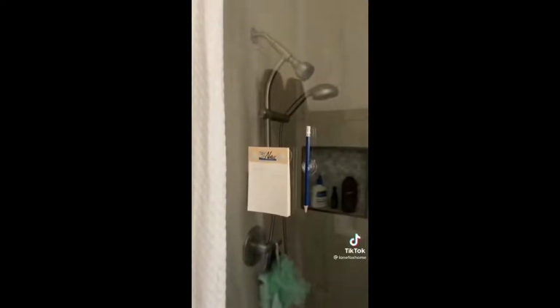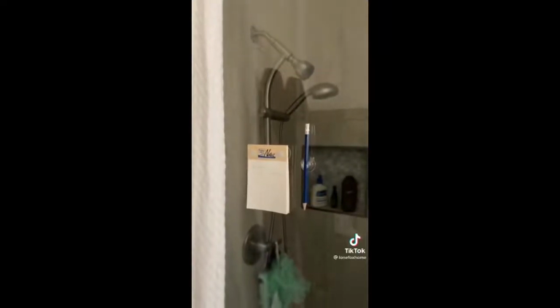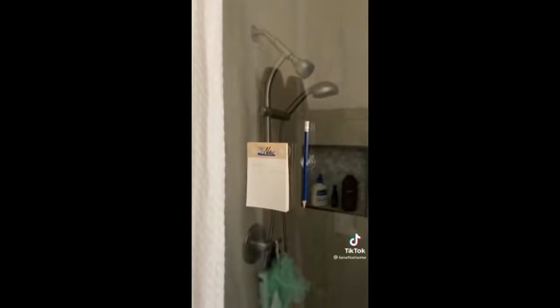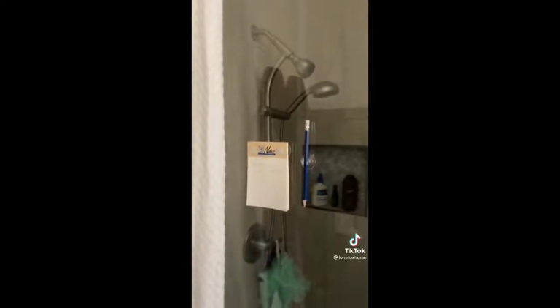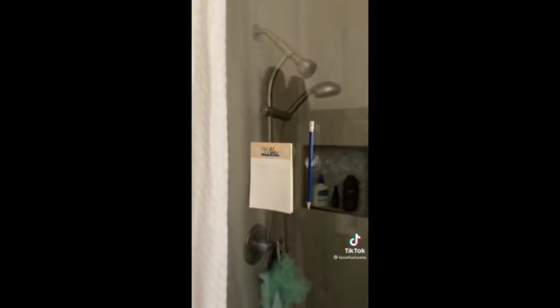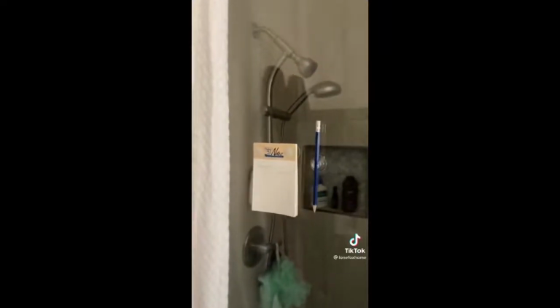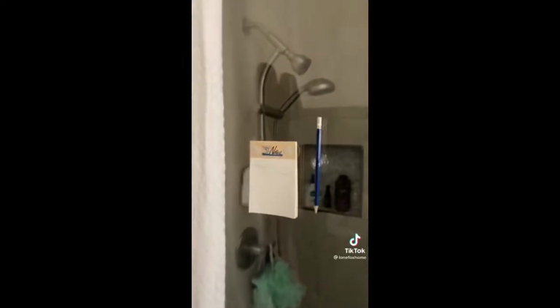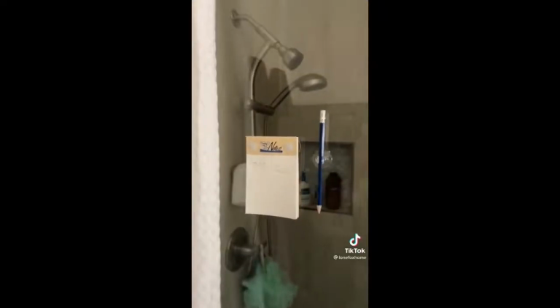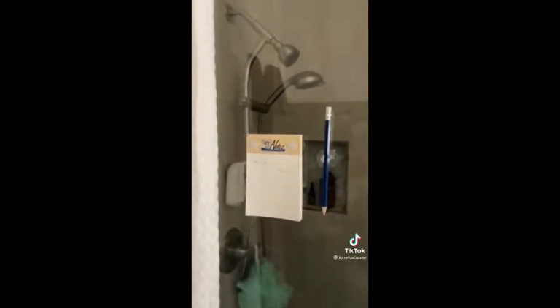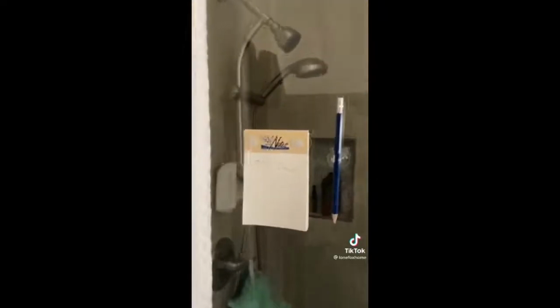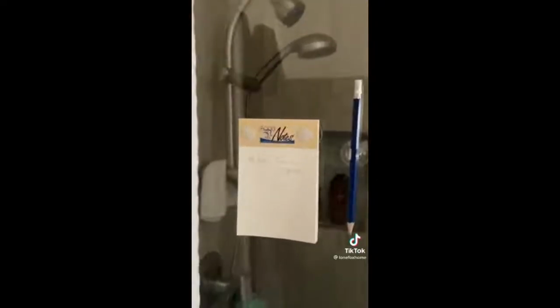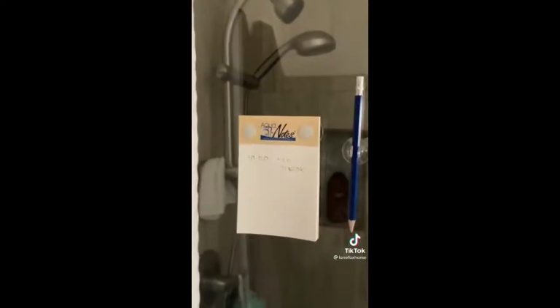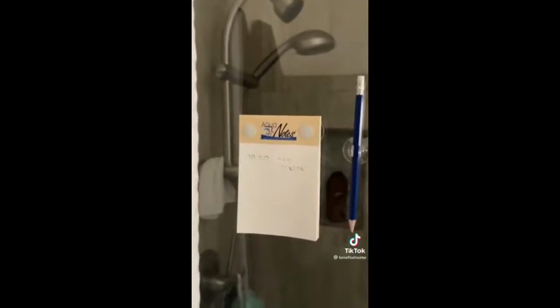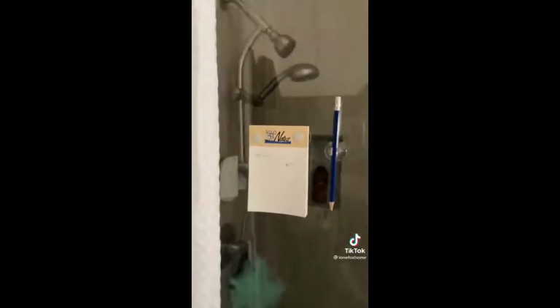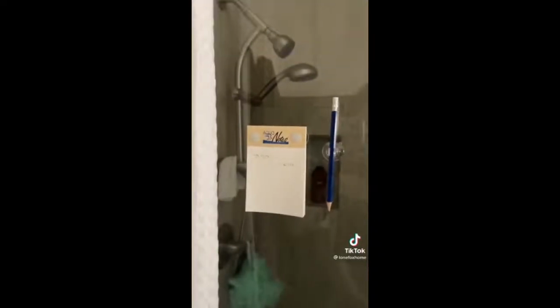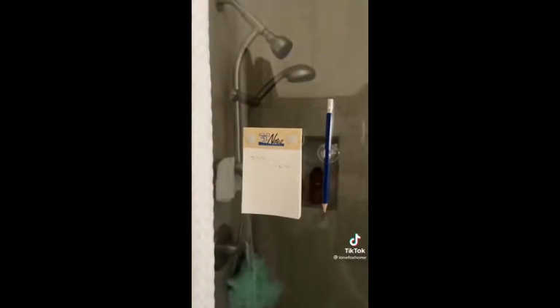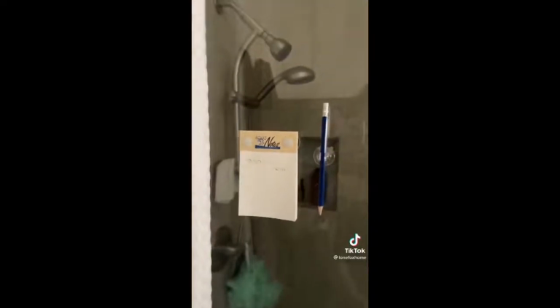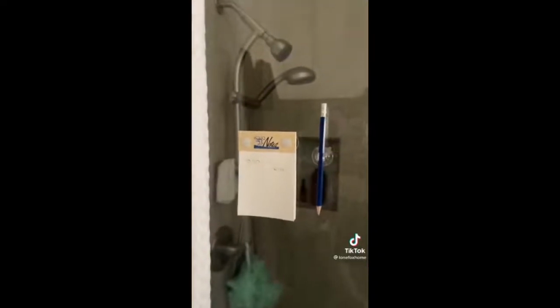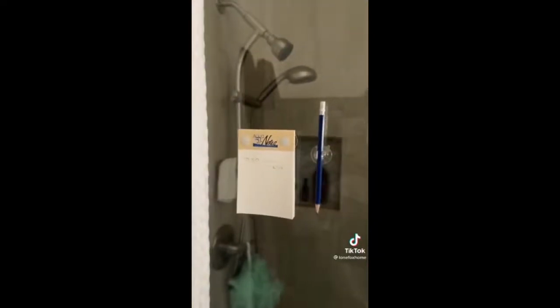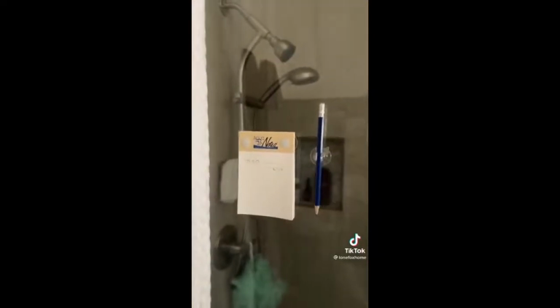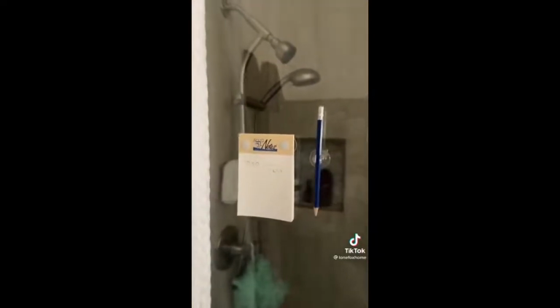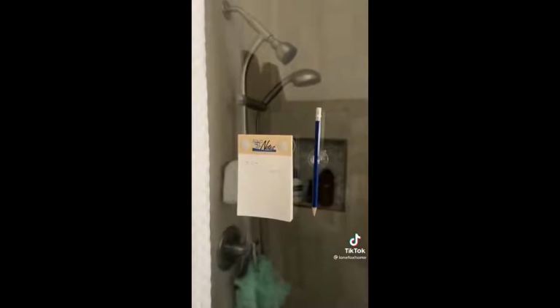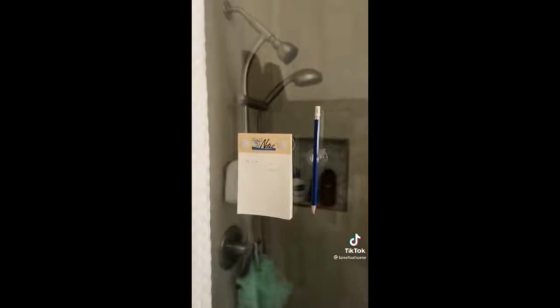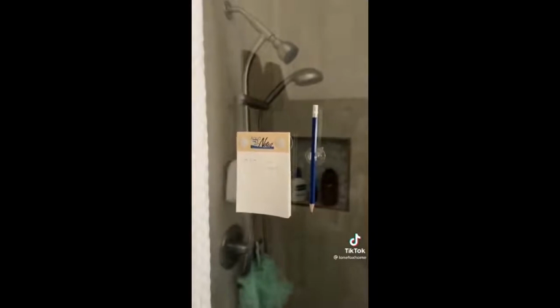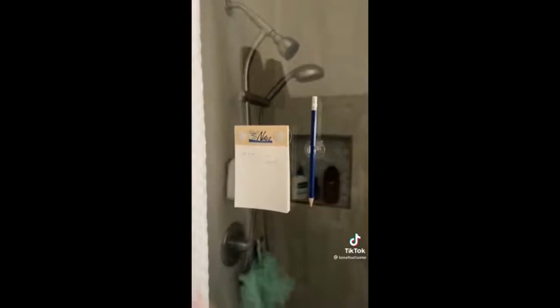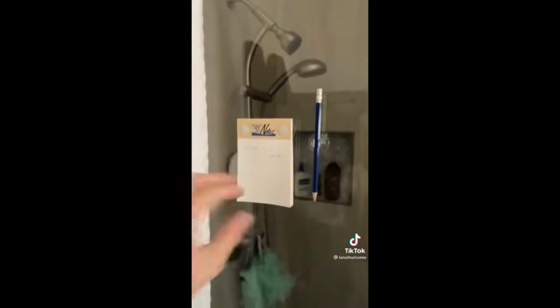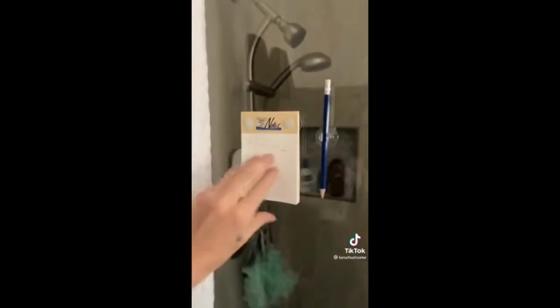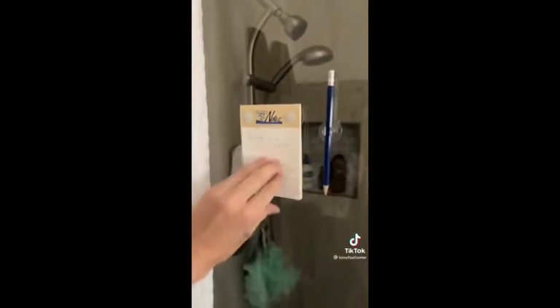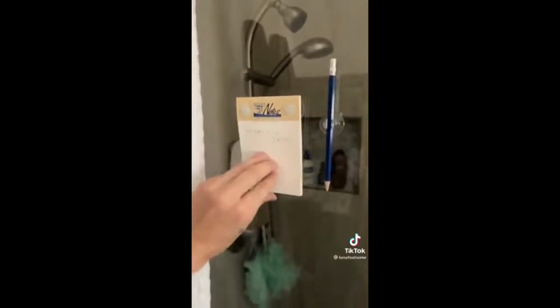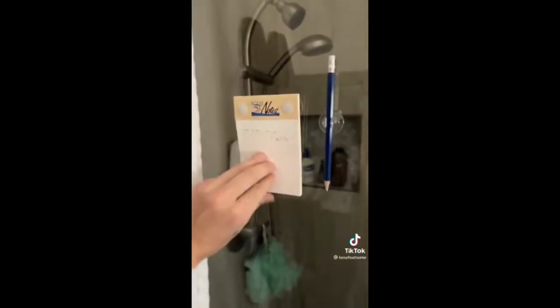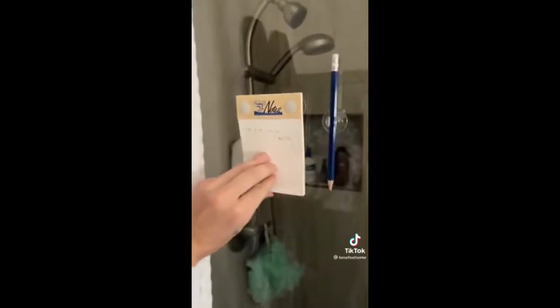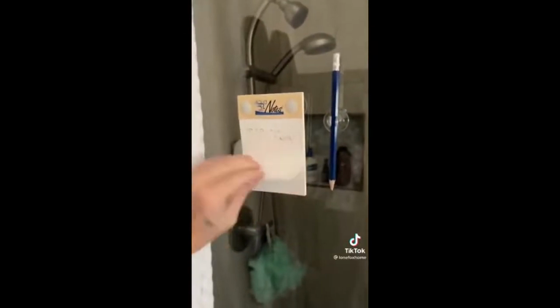This is a fun idea — if you live with roommates or family, this is a little notepad that can go in the shower so you can write notes to each other, and the pages are waterproof.